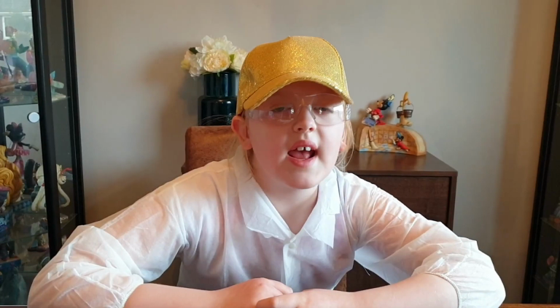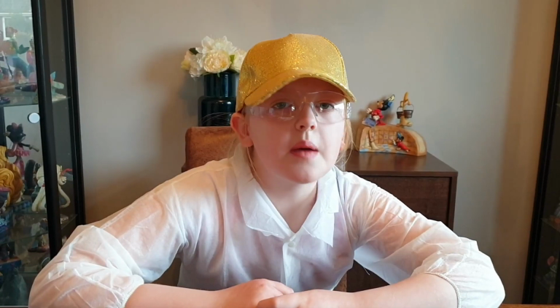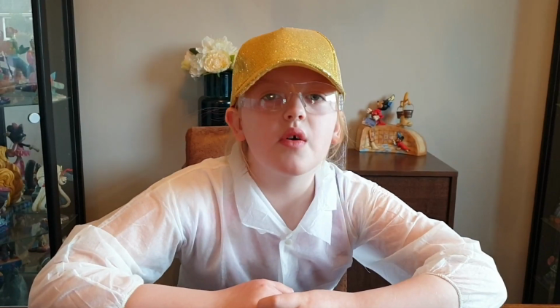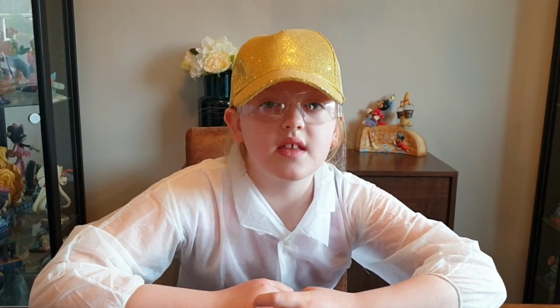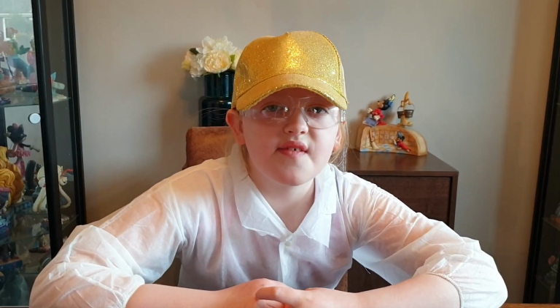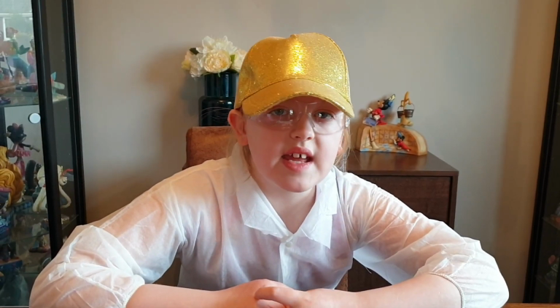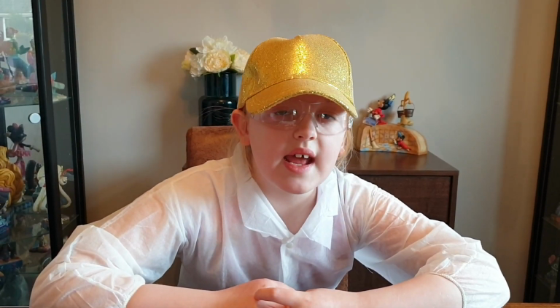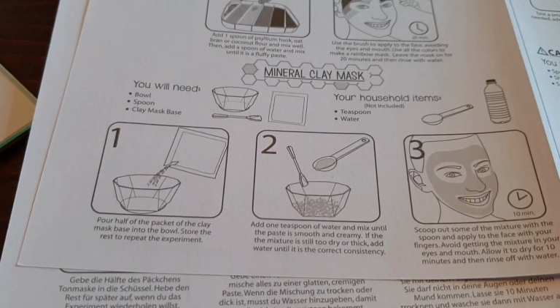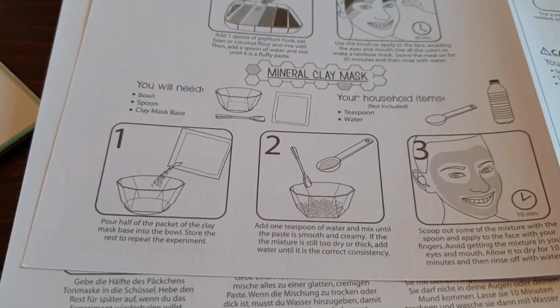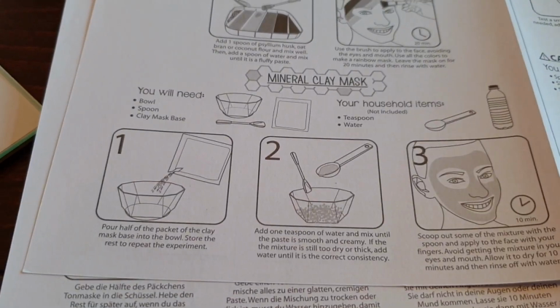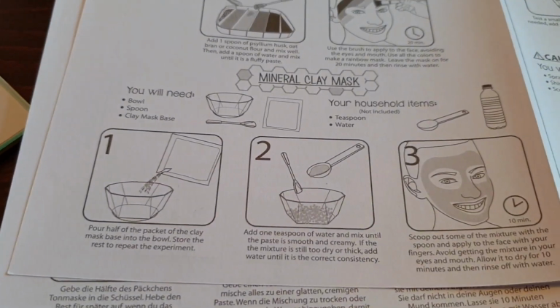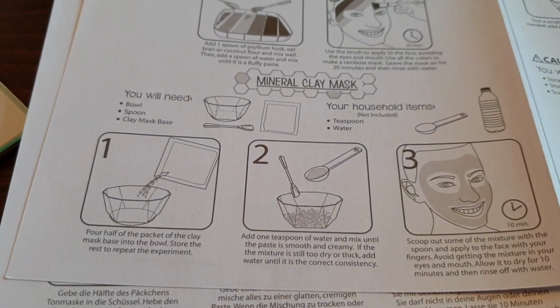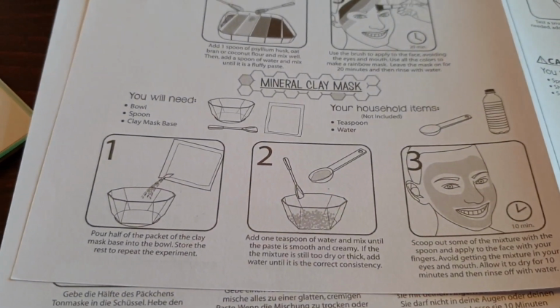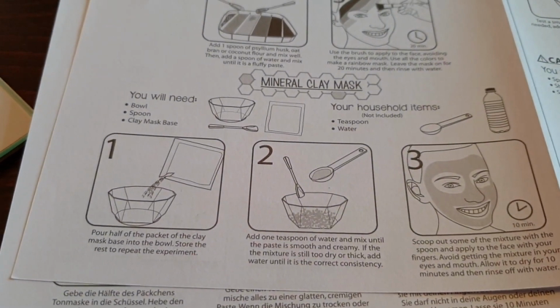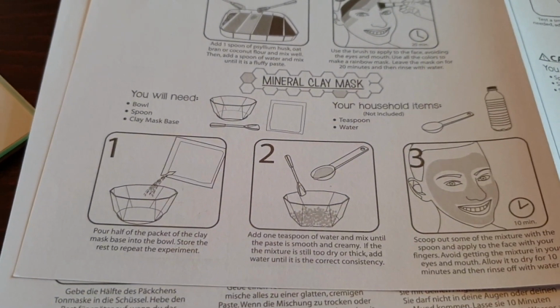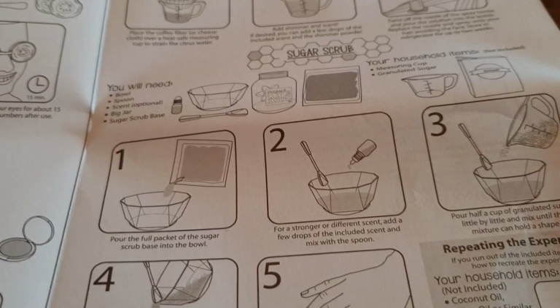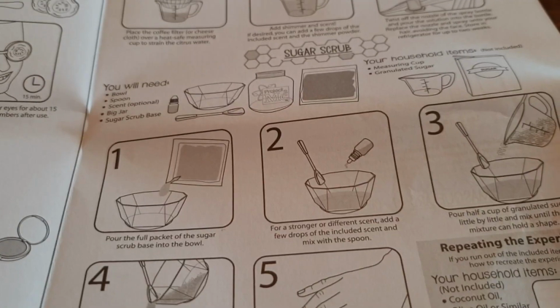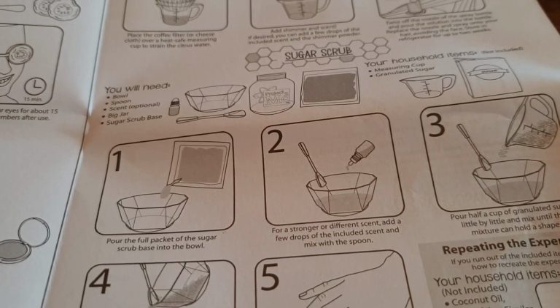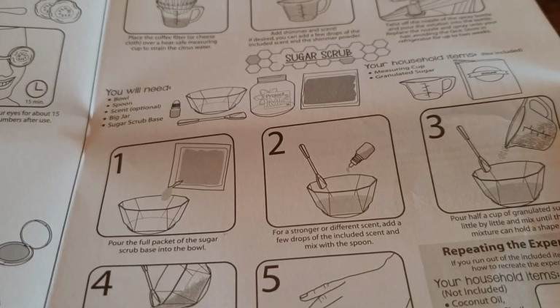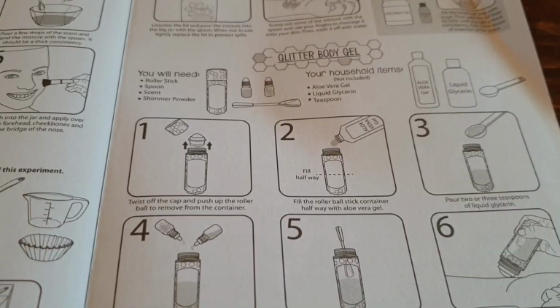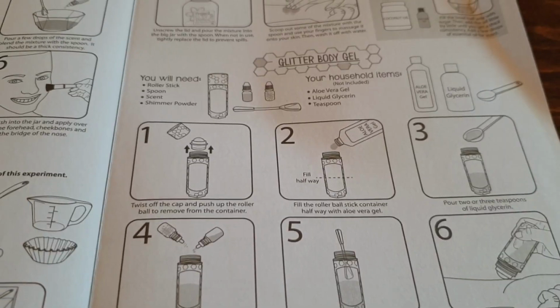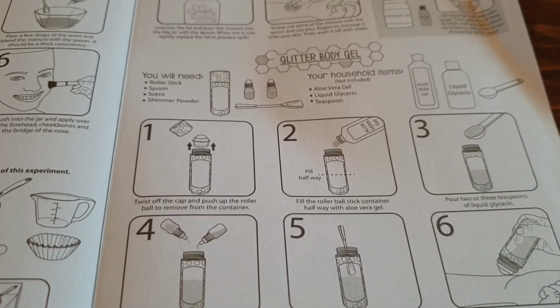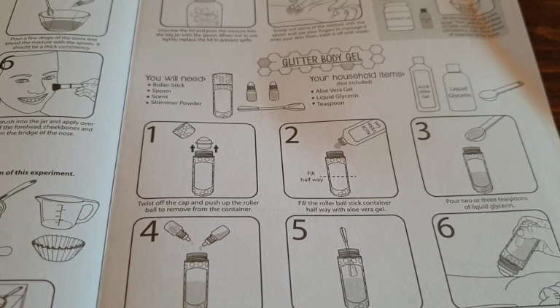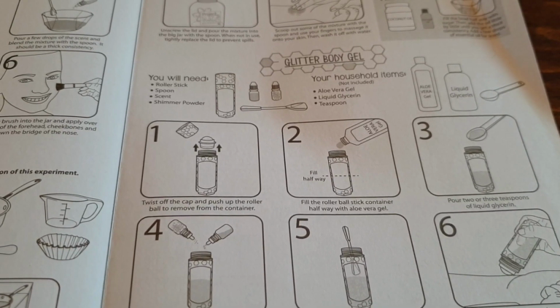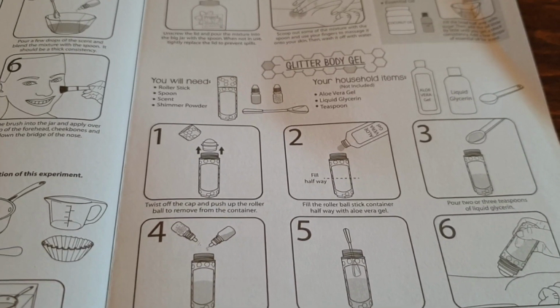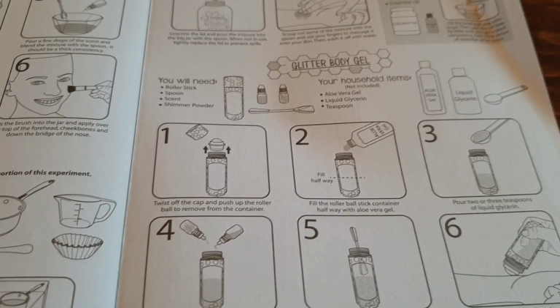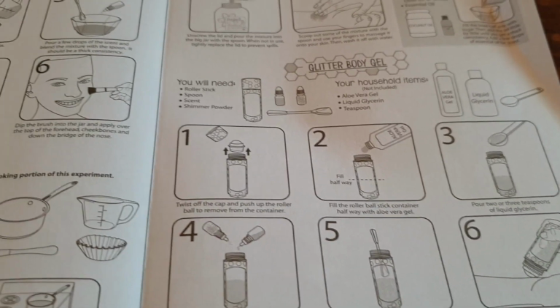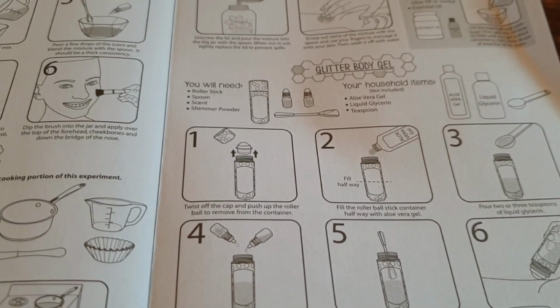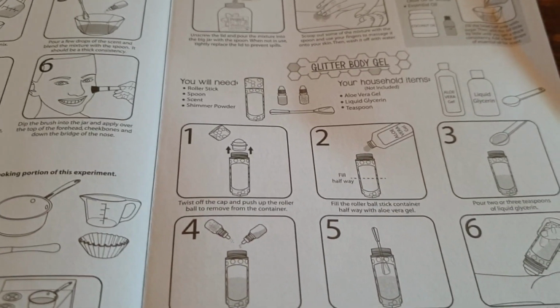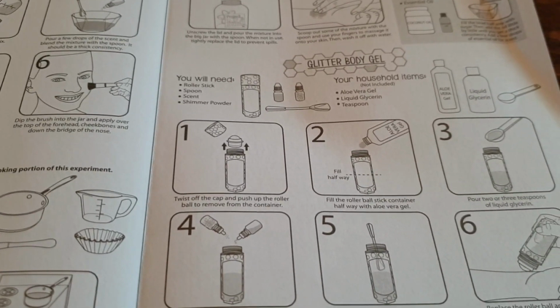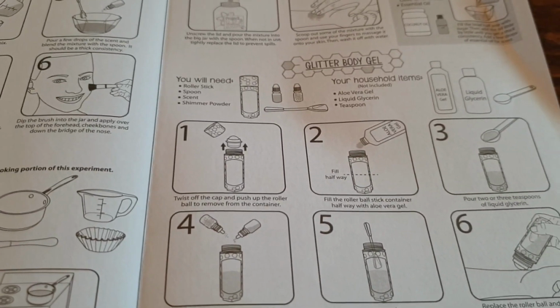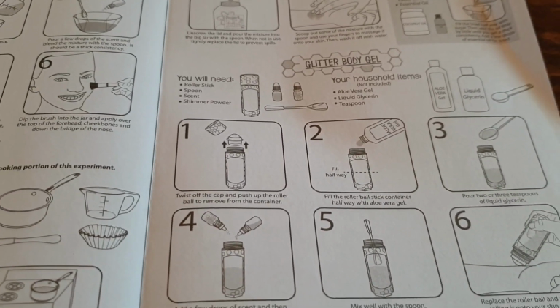Today I'm going to do three of them. I'm going to do a mineral clay mask, a sugar scrub, and a glitter body gel. Let's get right into it!